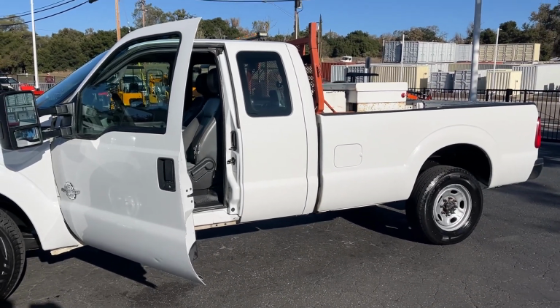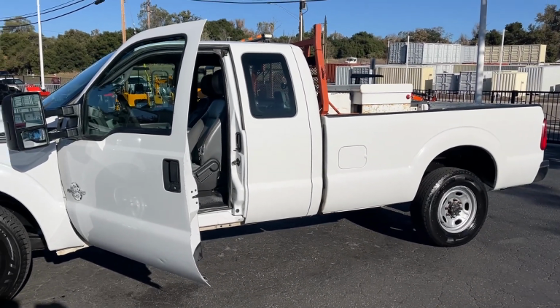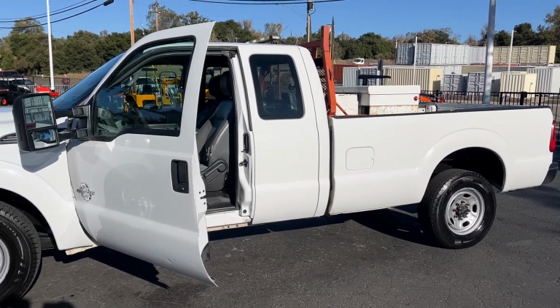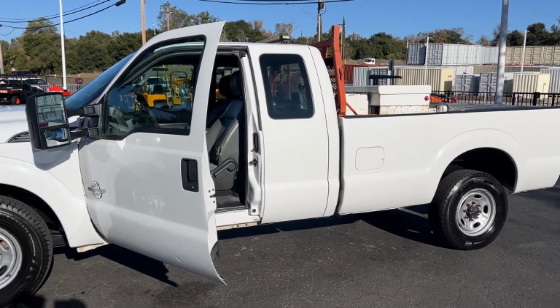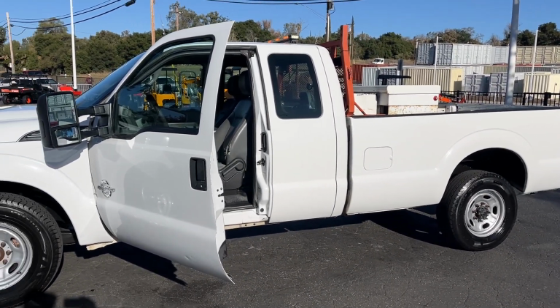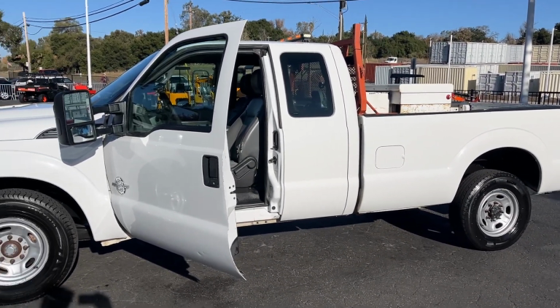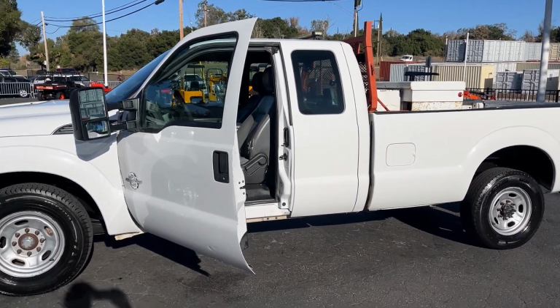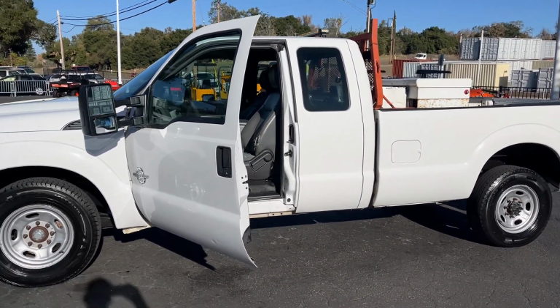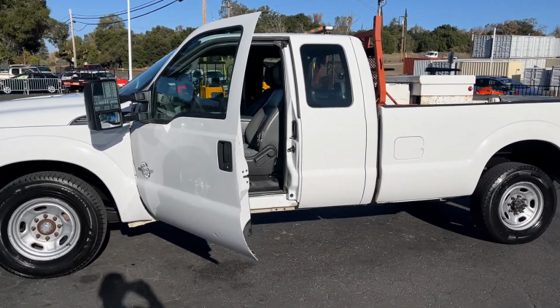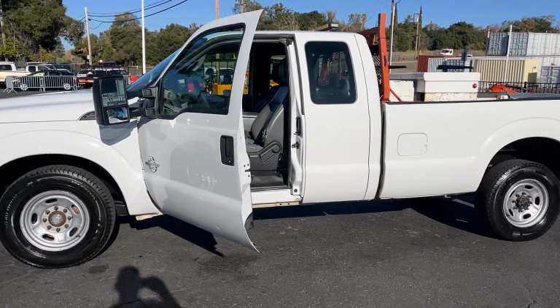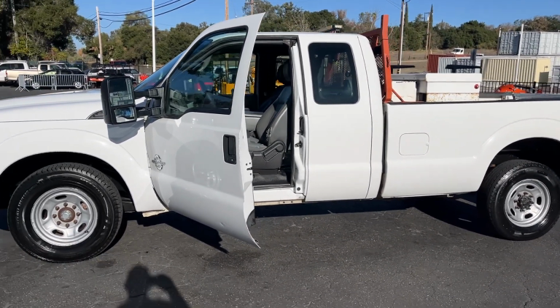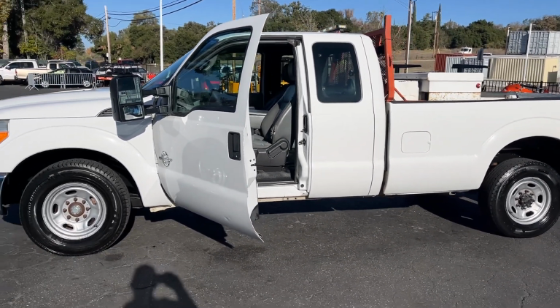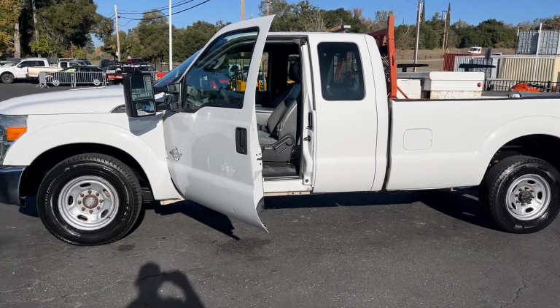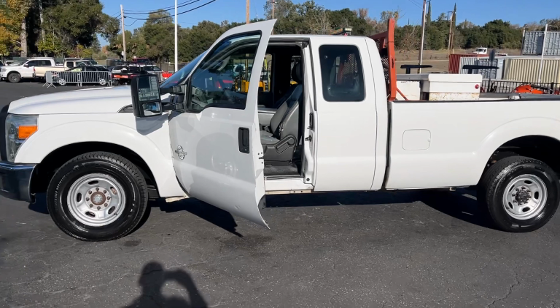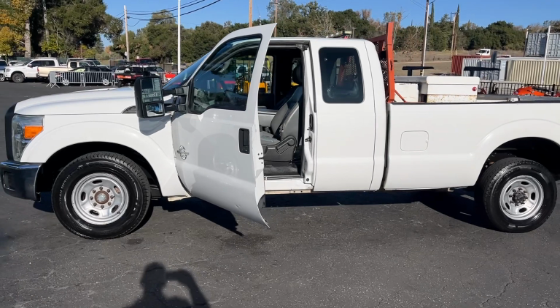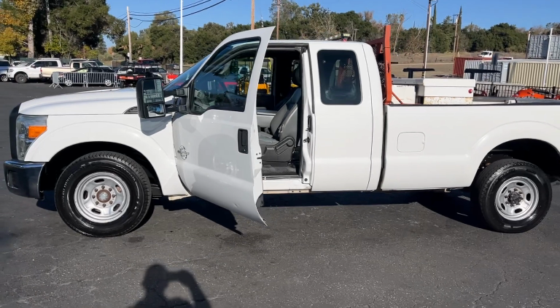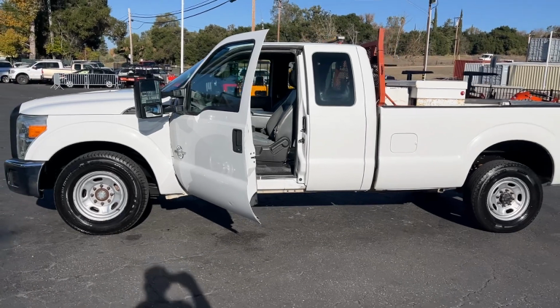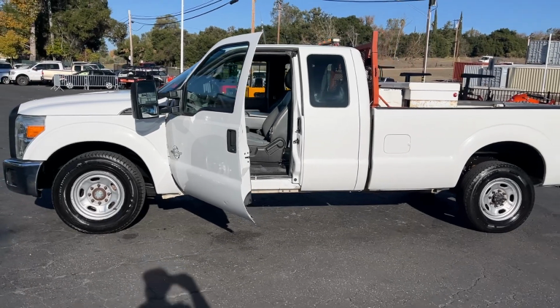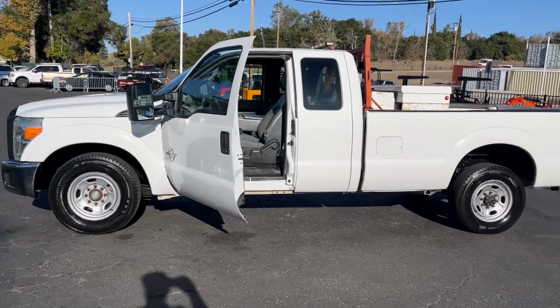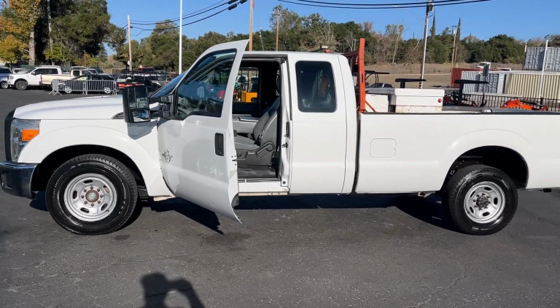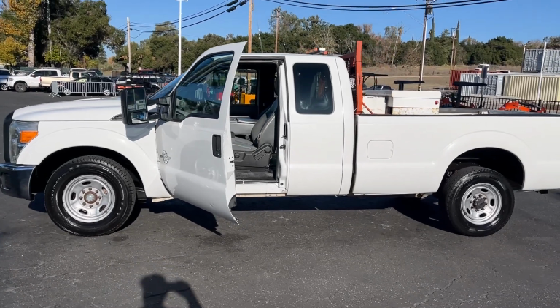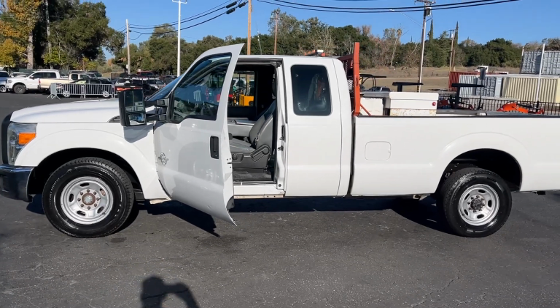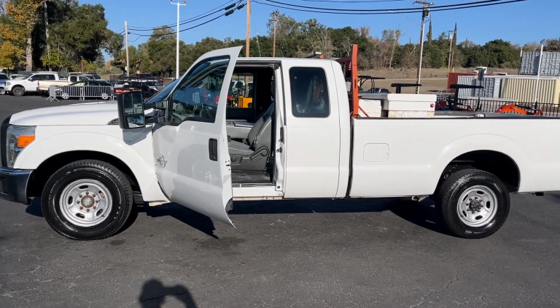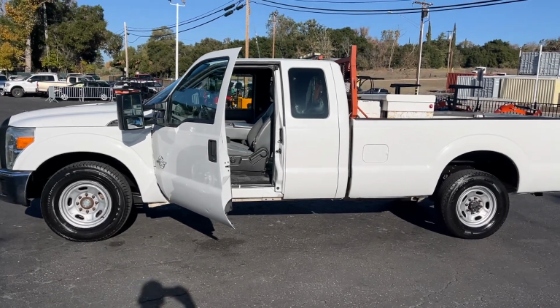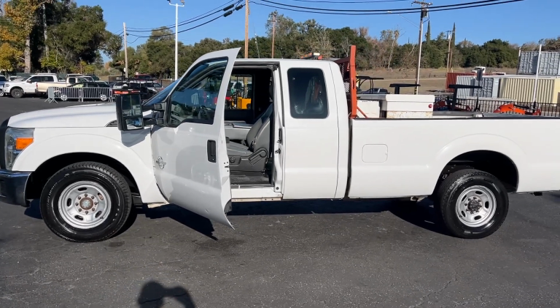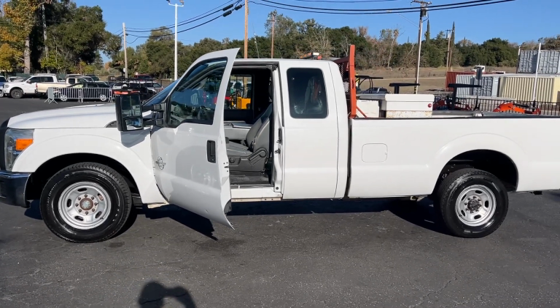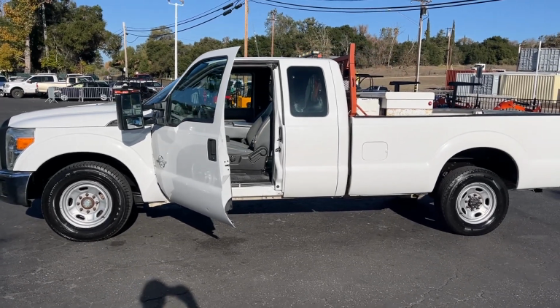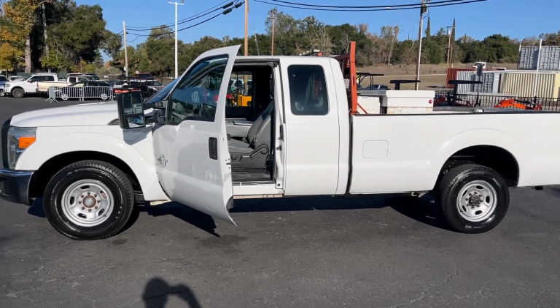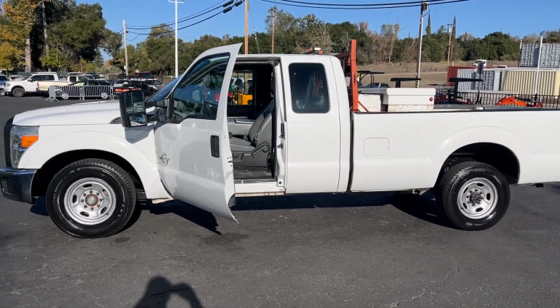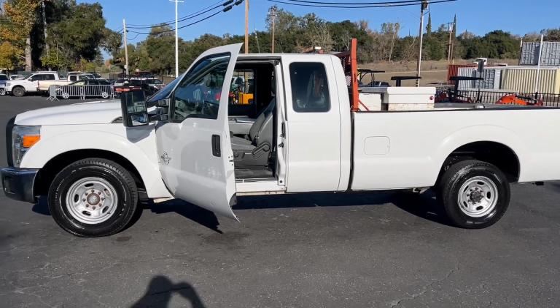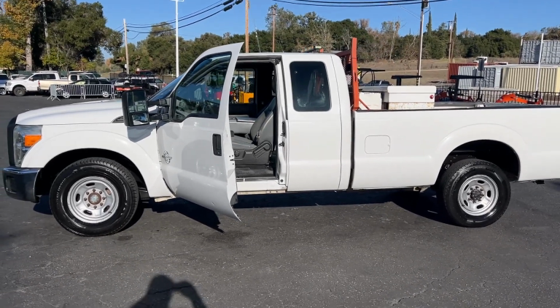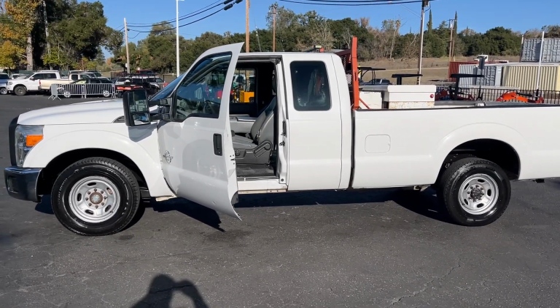Preview day we'll be here all day. Come on down, check out everything for yourself, and we will see you then.